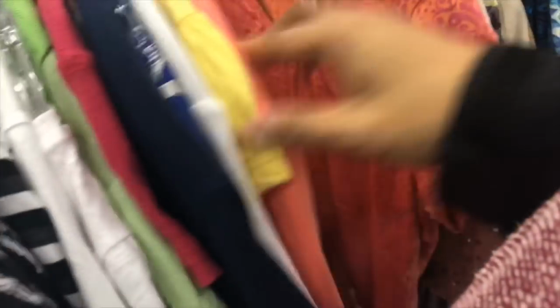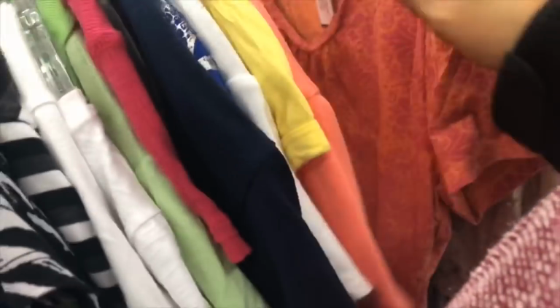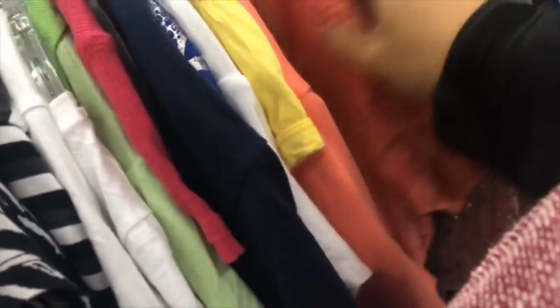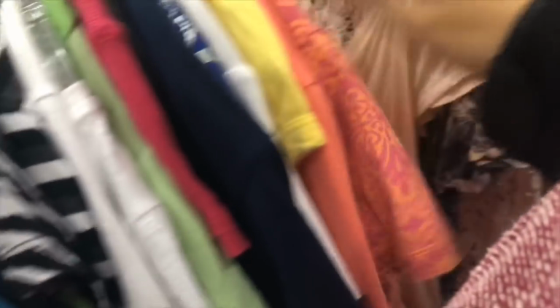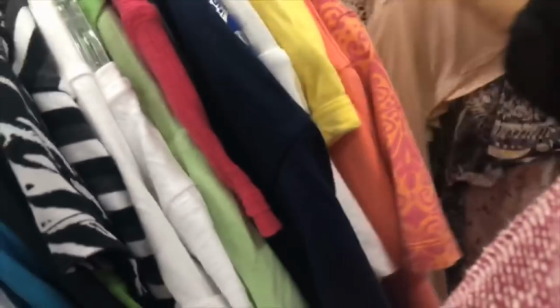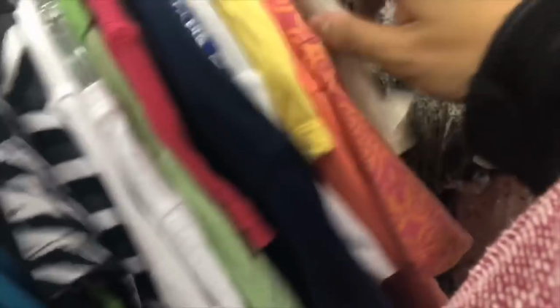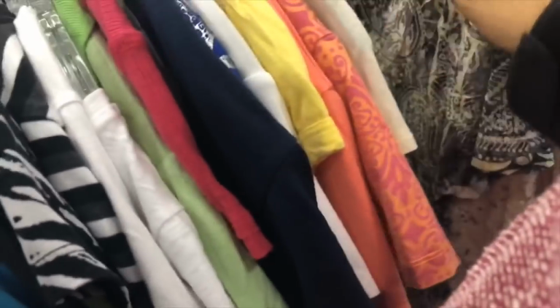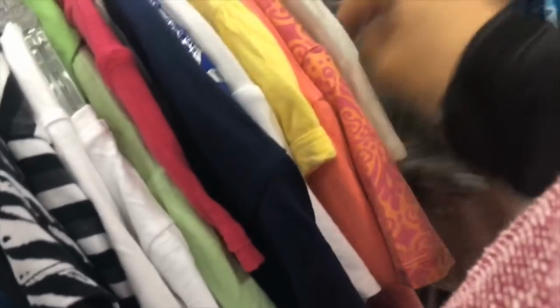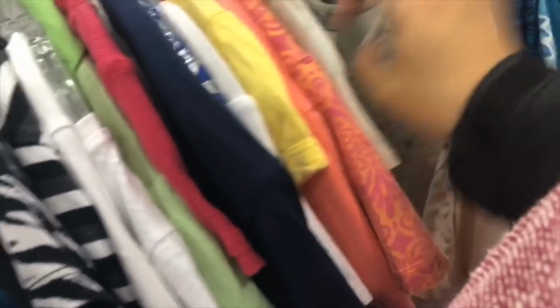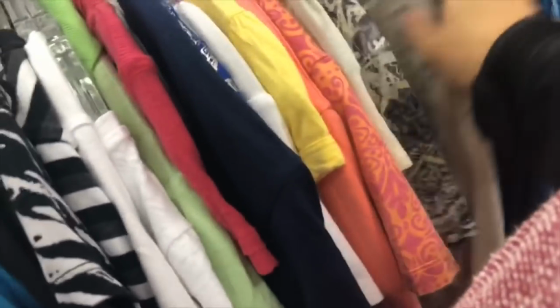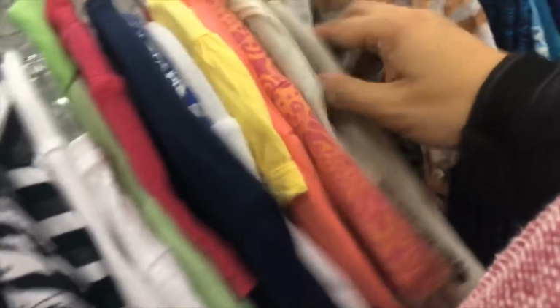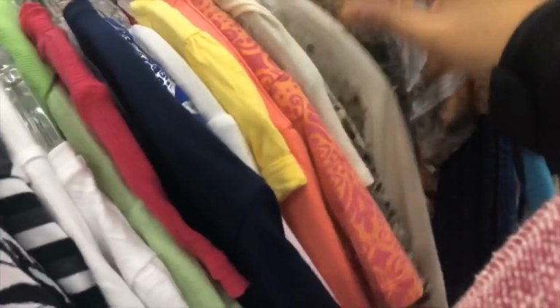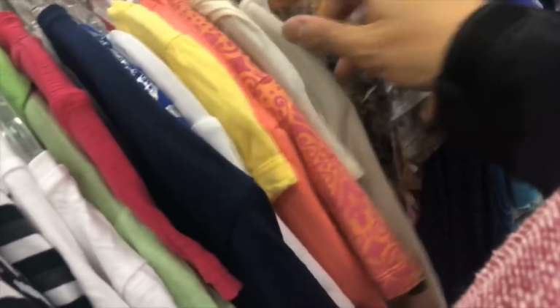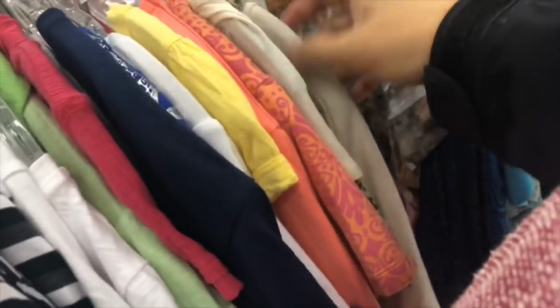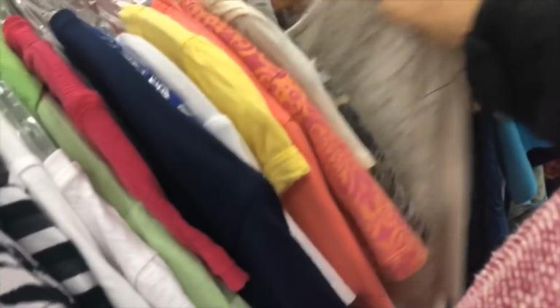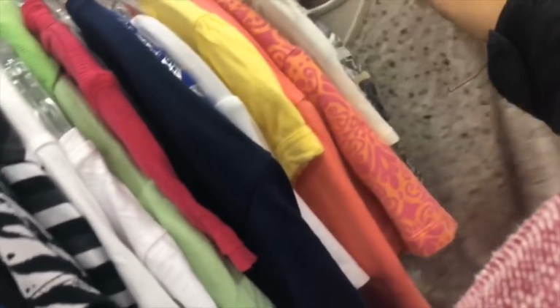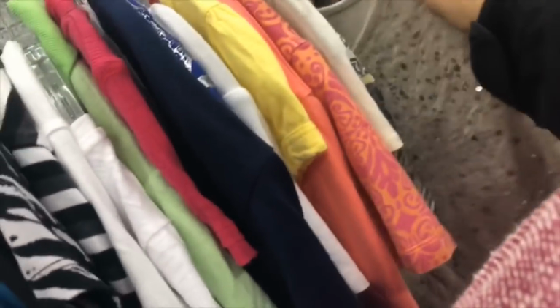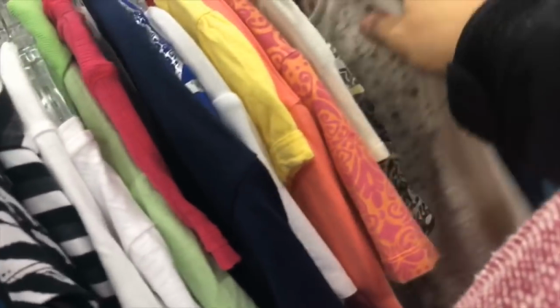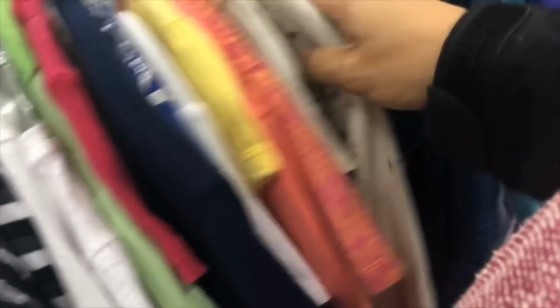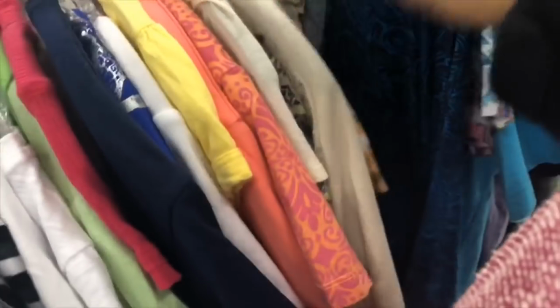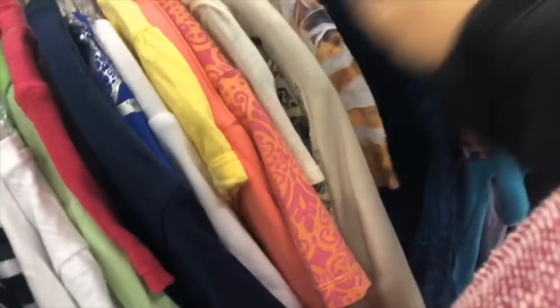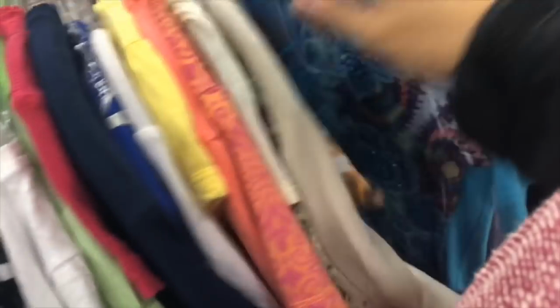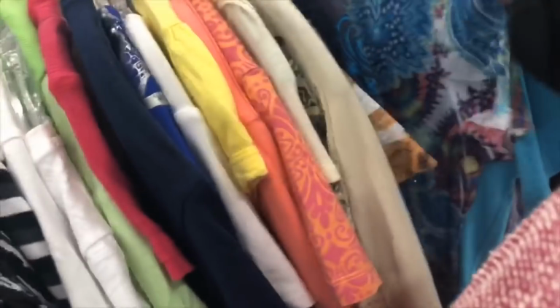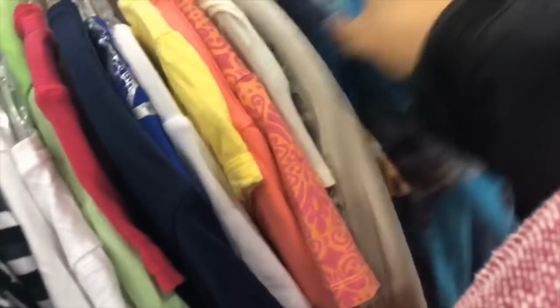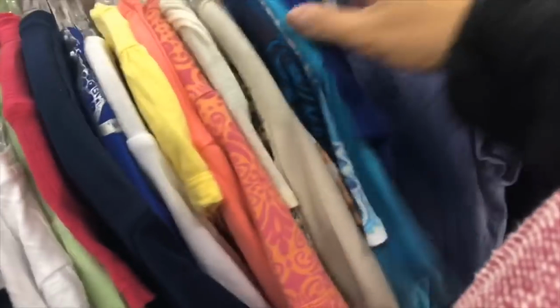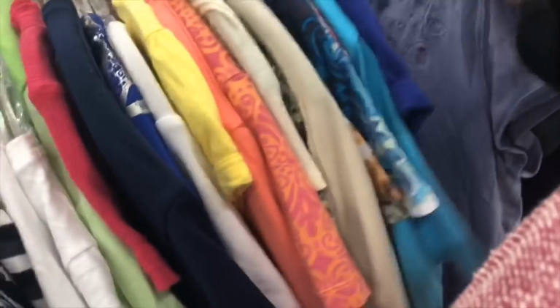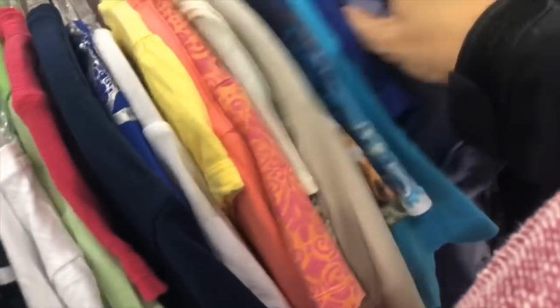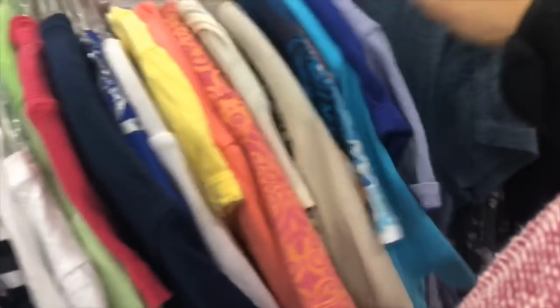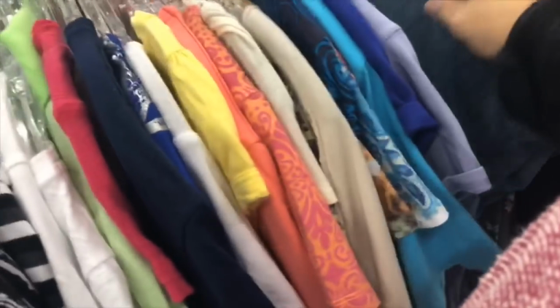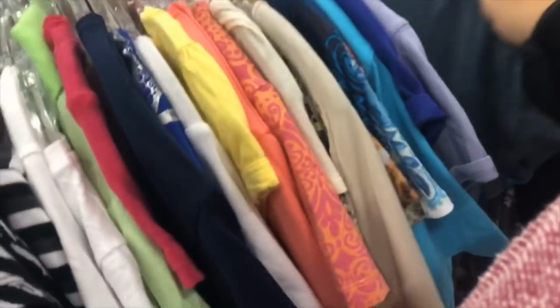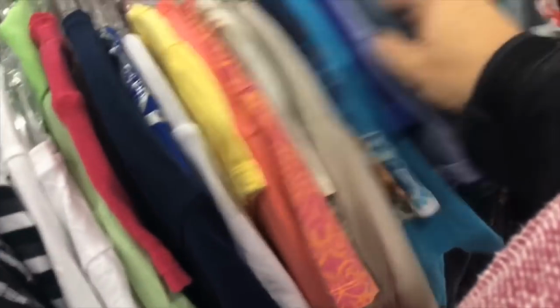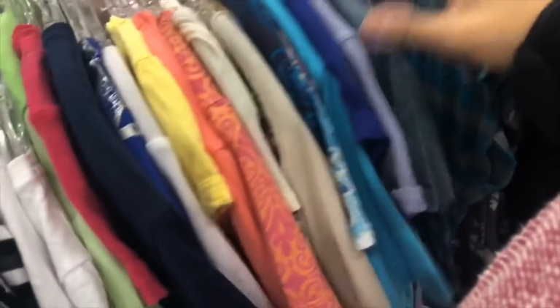My husband wants to go to Value Village too.